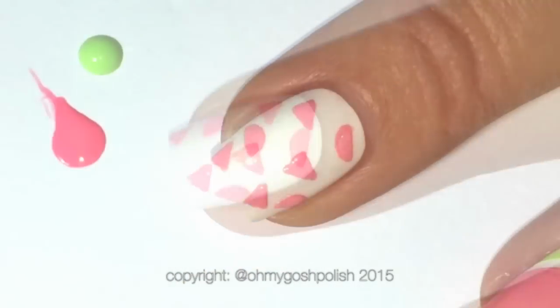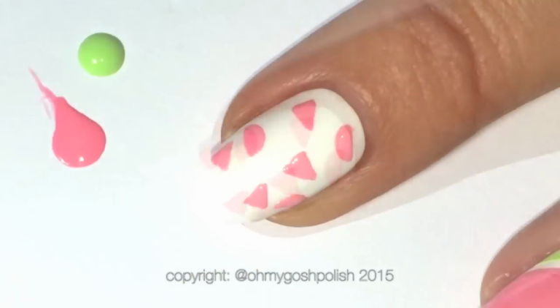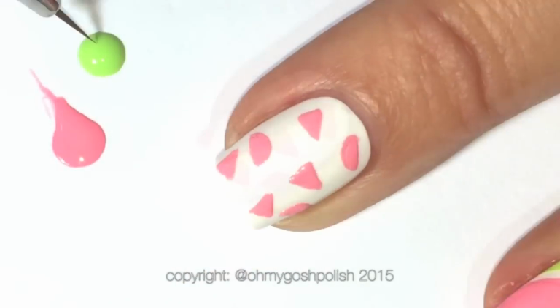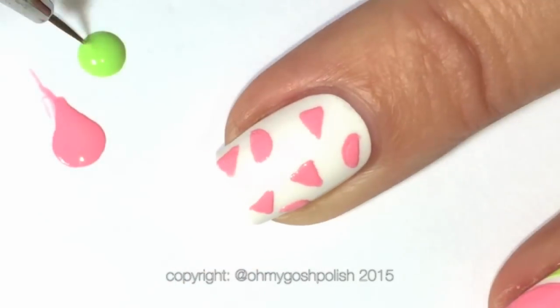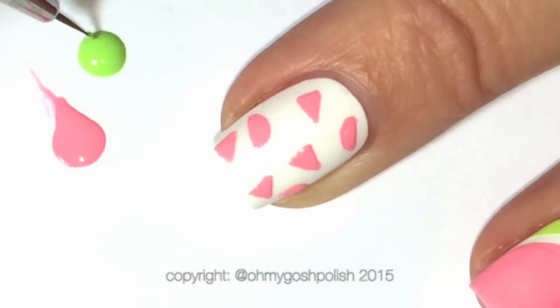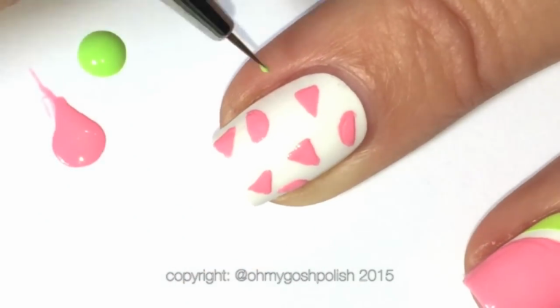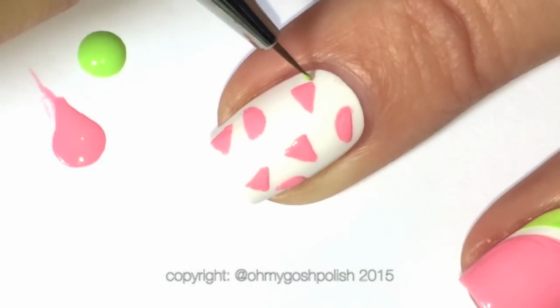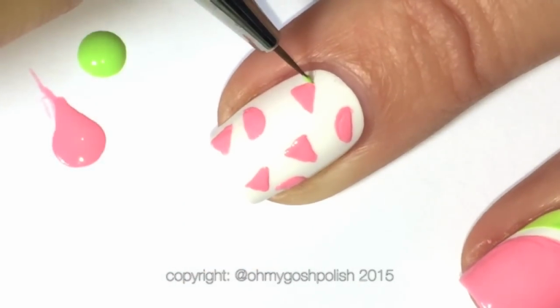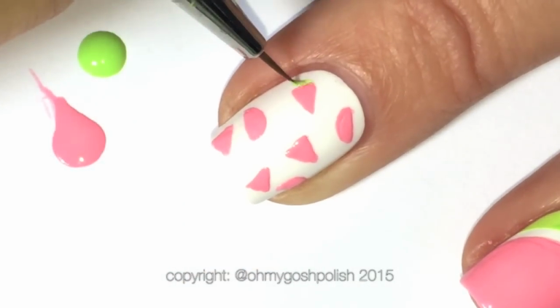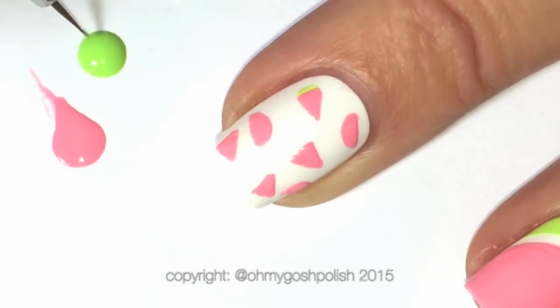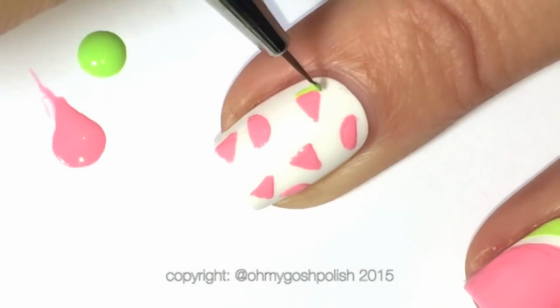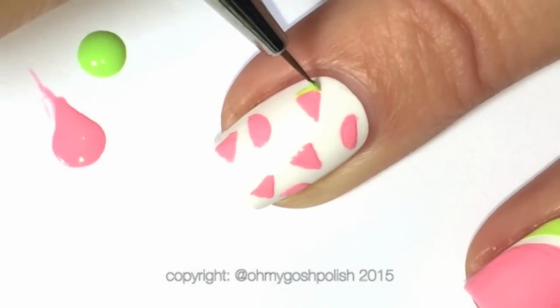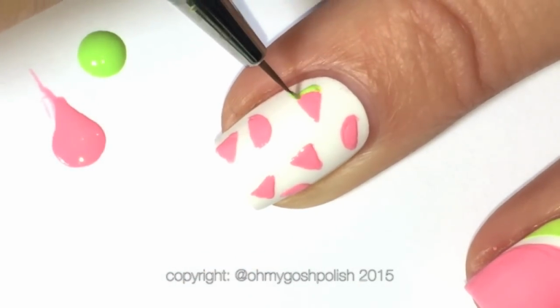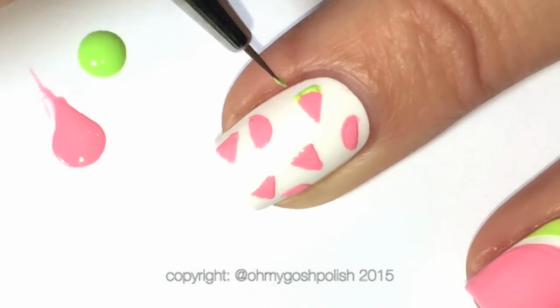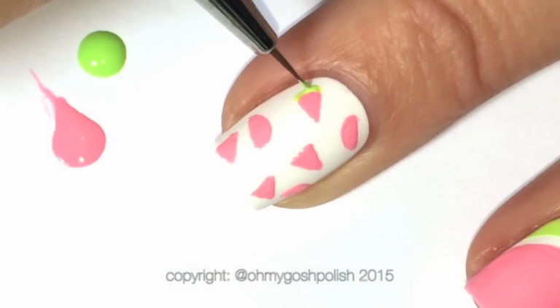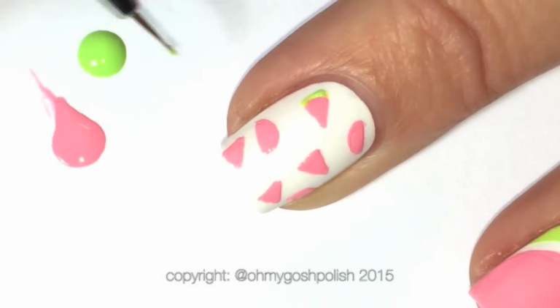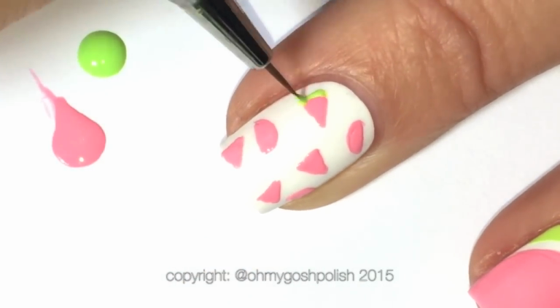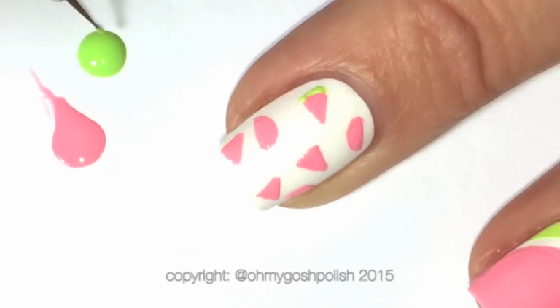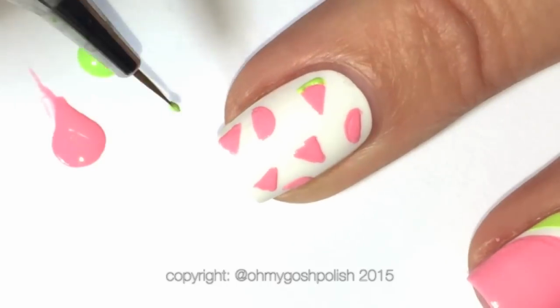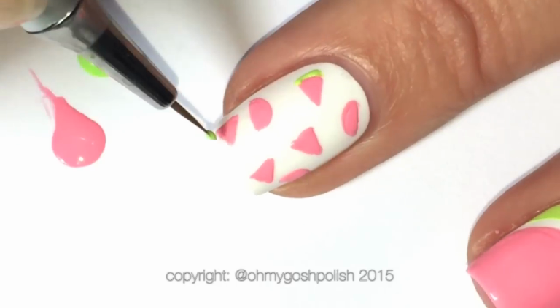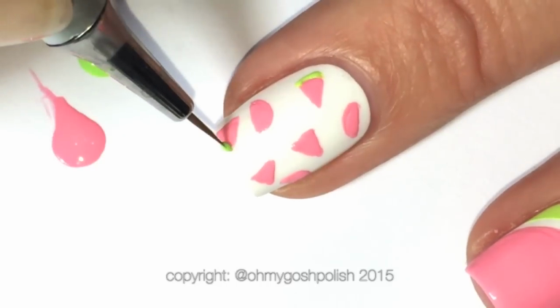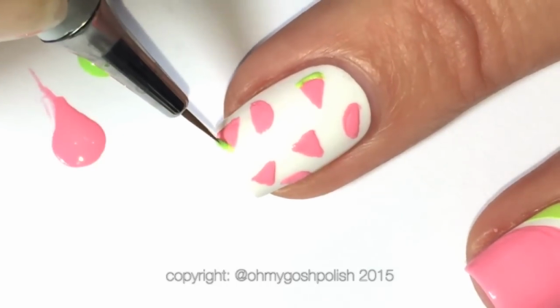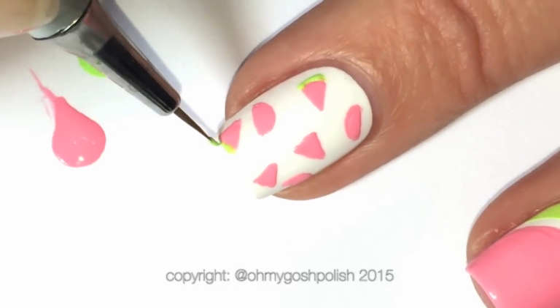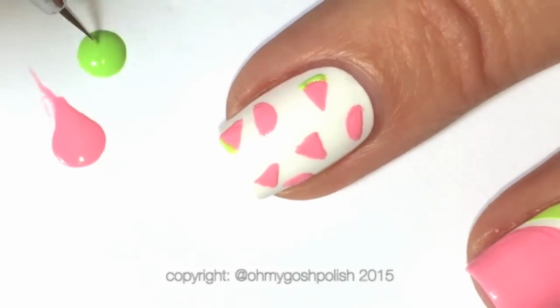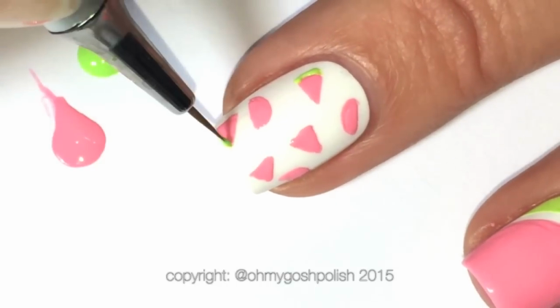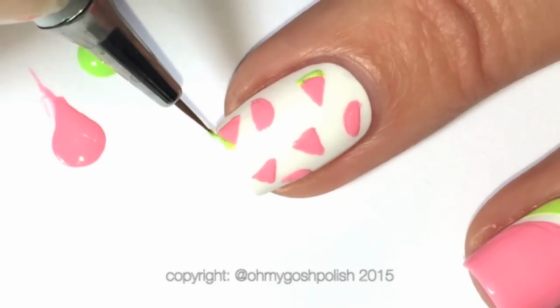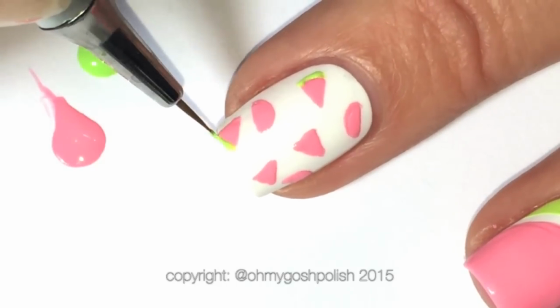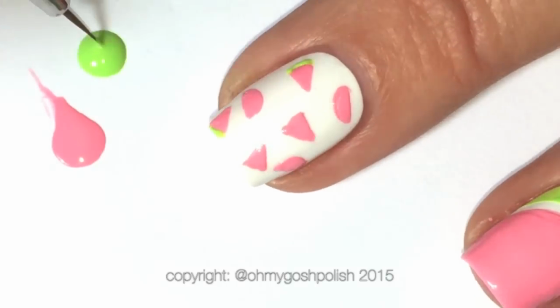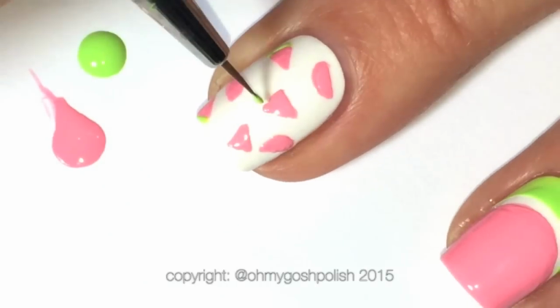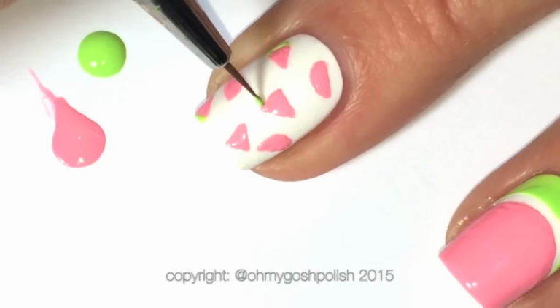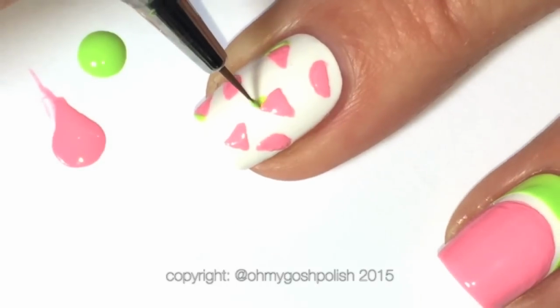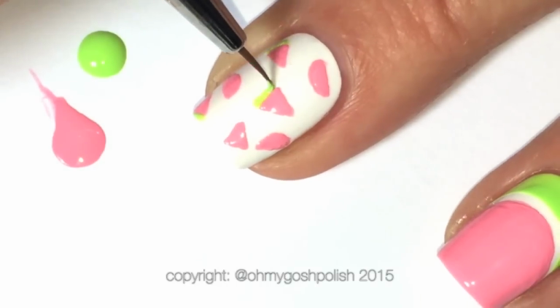Once you have your pink watermelon shapes, you can then come back in with the green and outline them — simple!